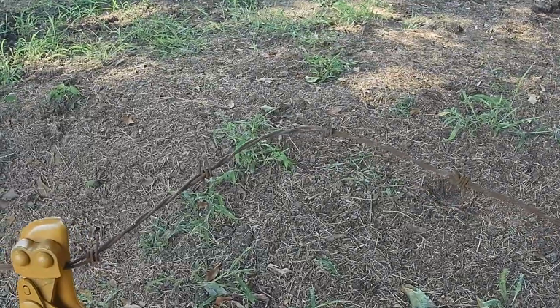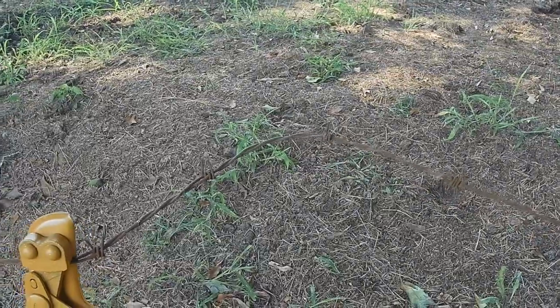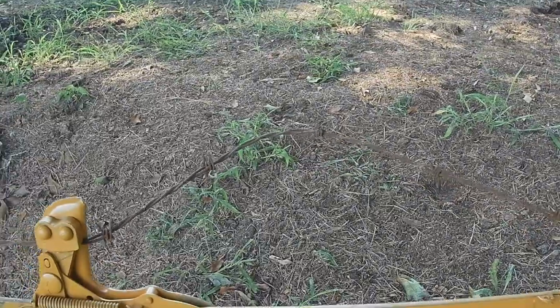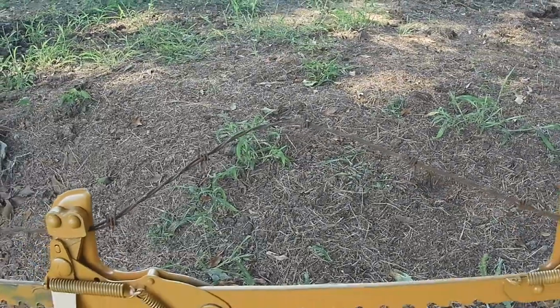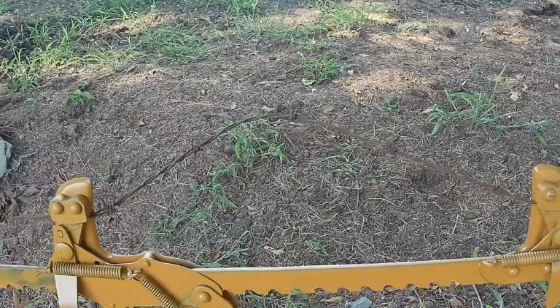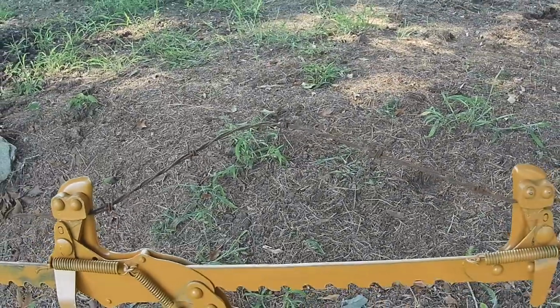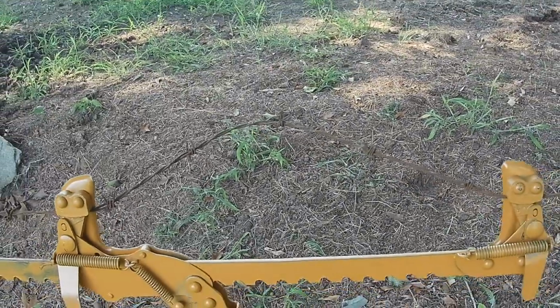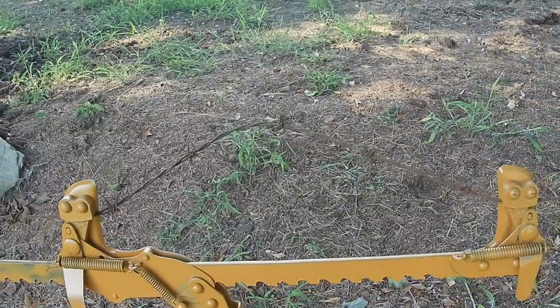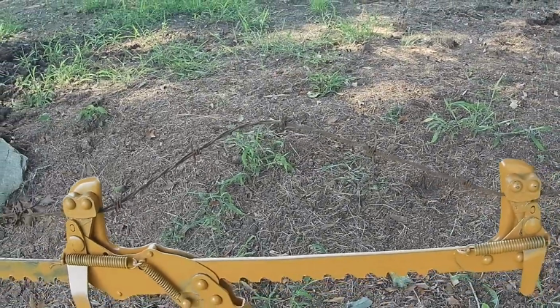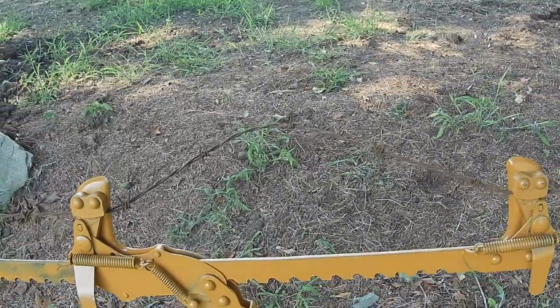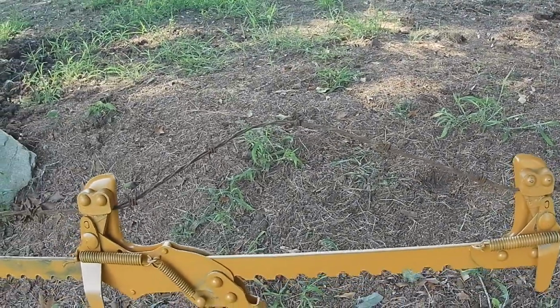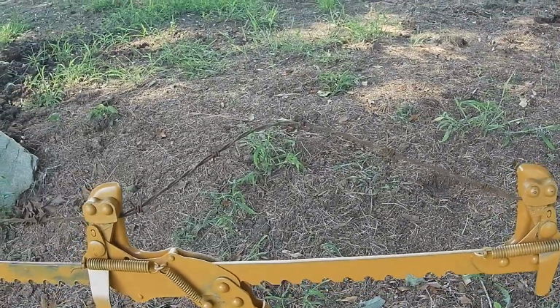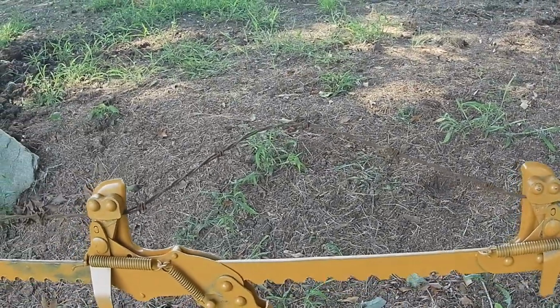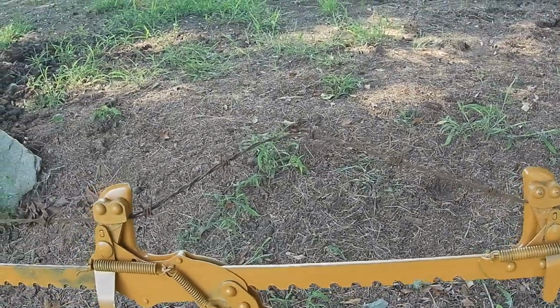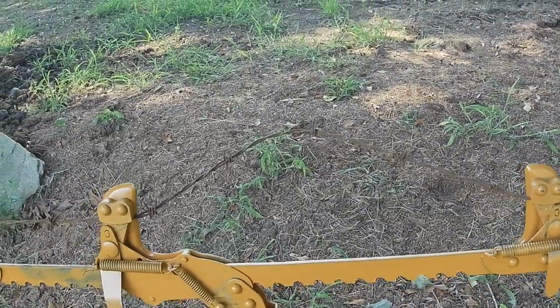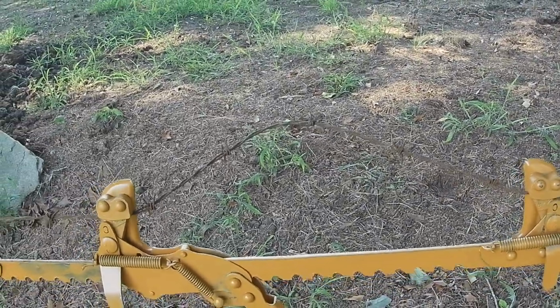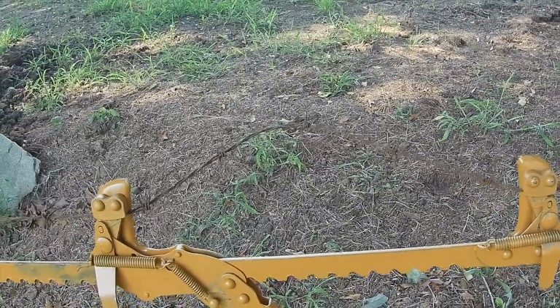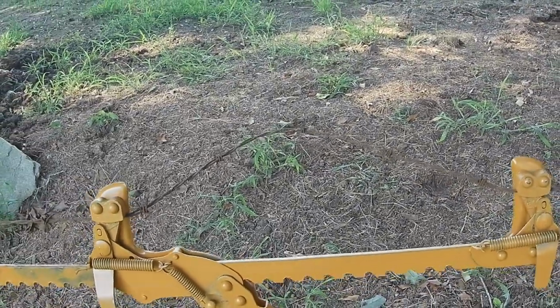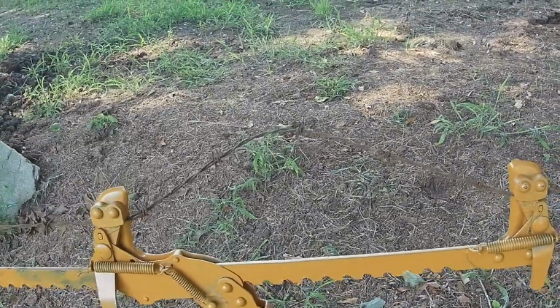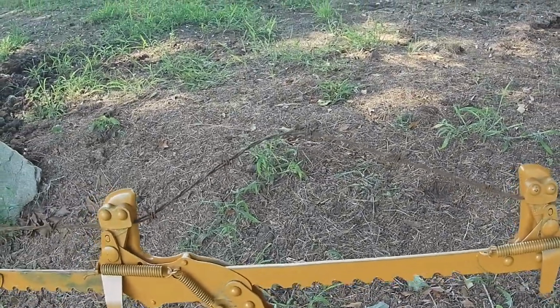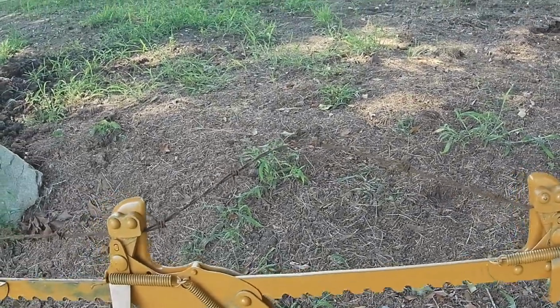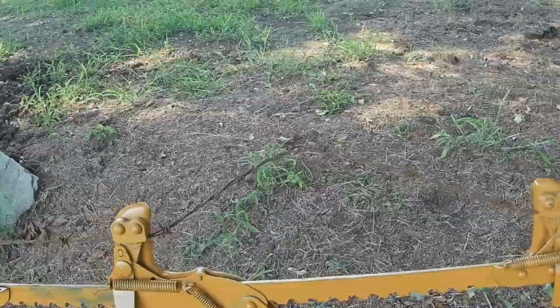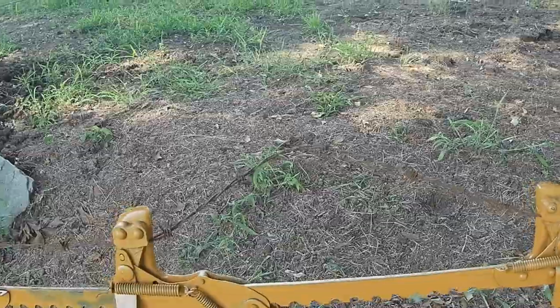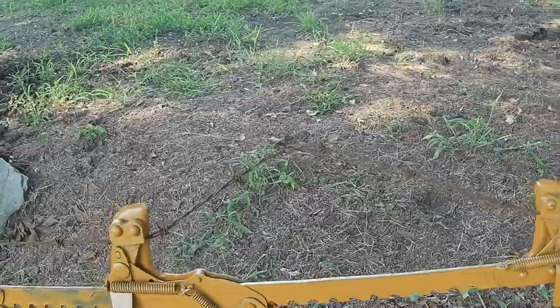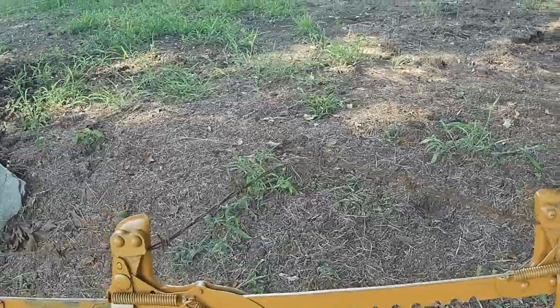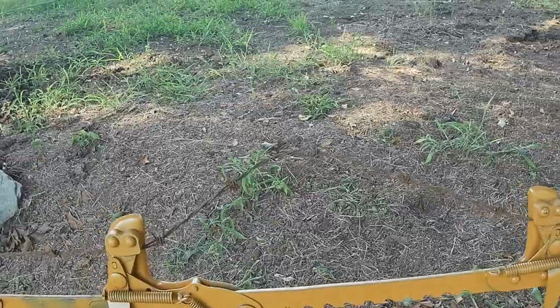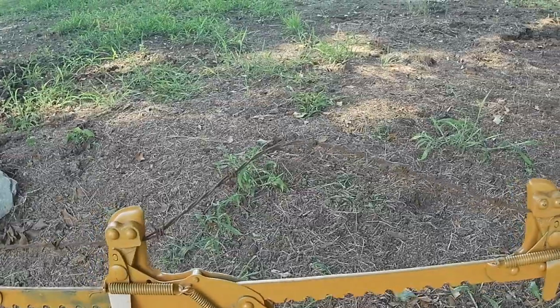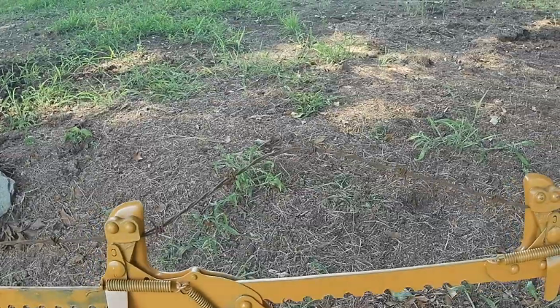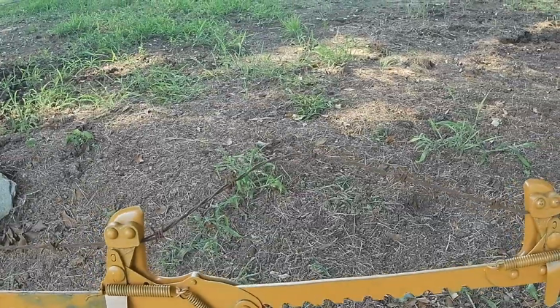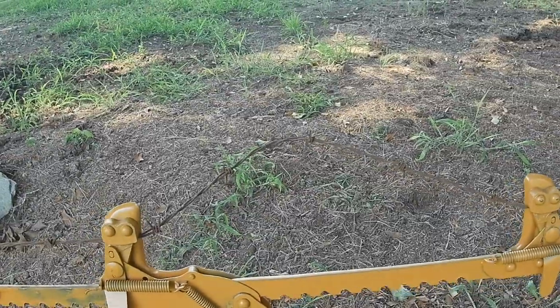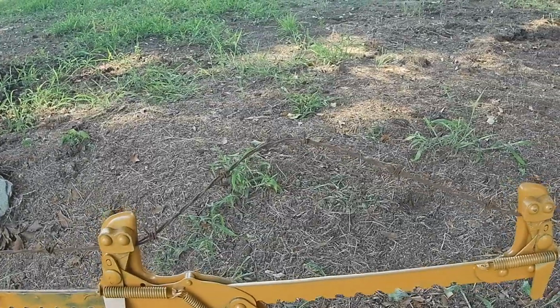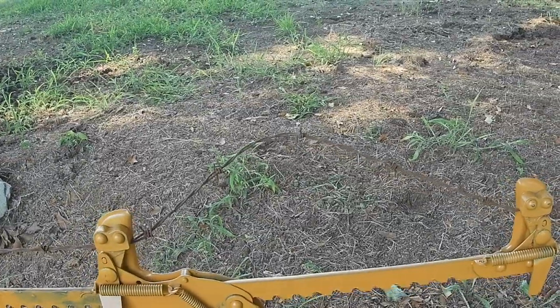That's how much stretch was in the wire. I think we can get it fastened down and get that cut and spliced.